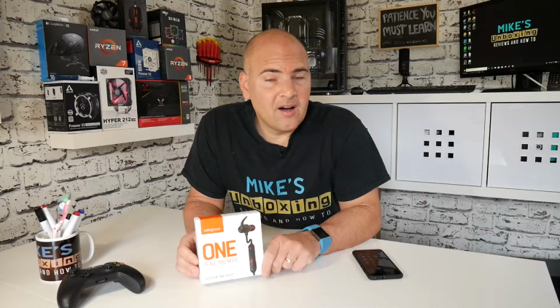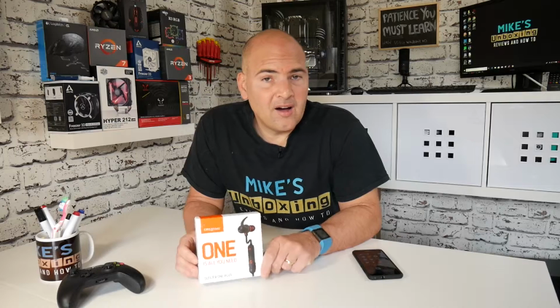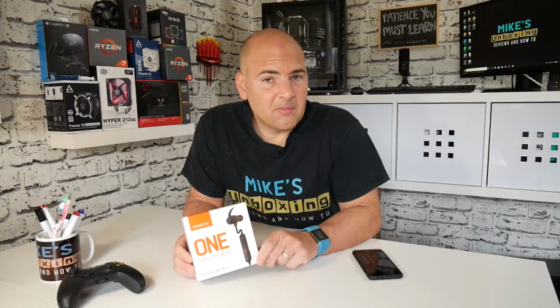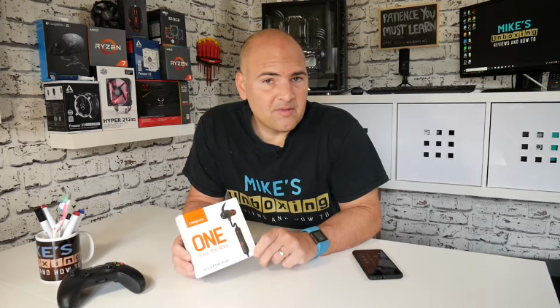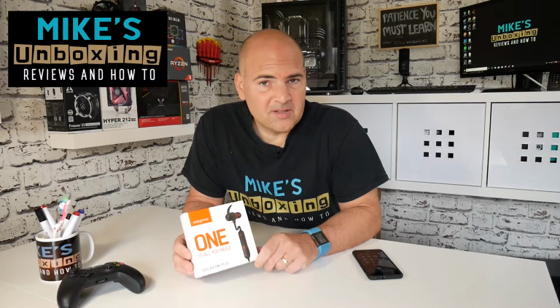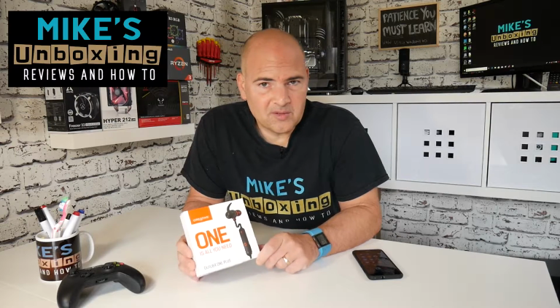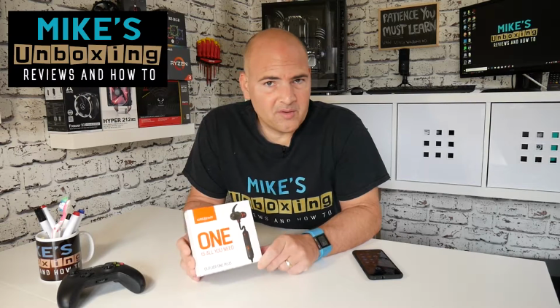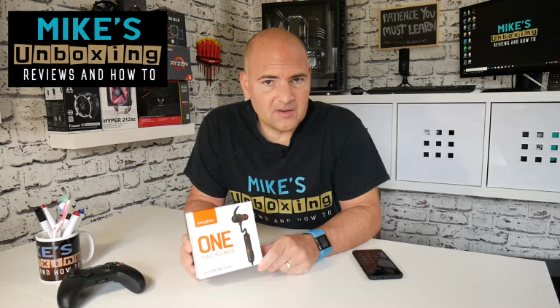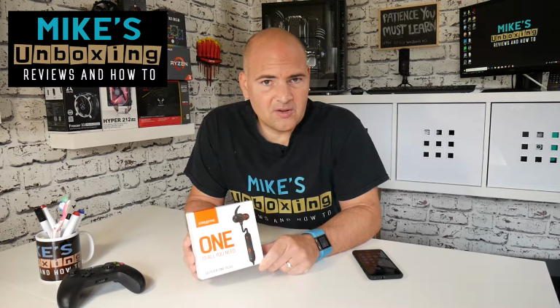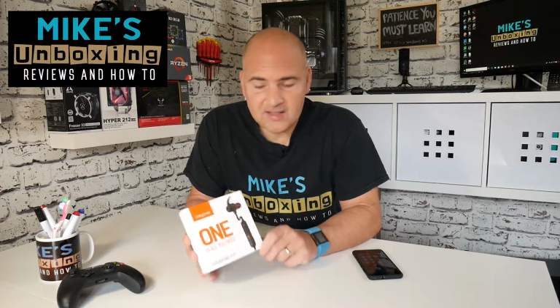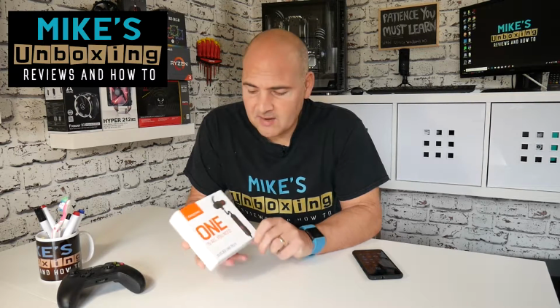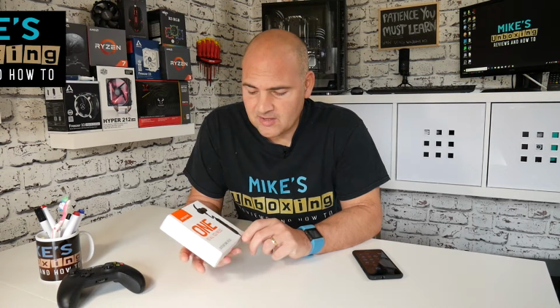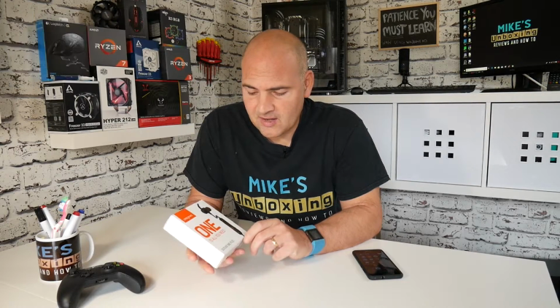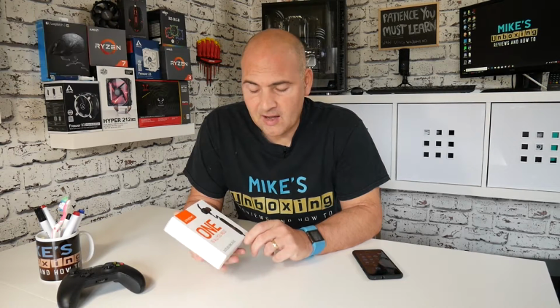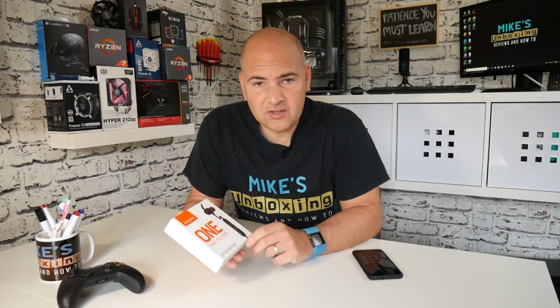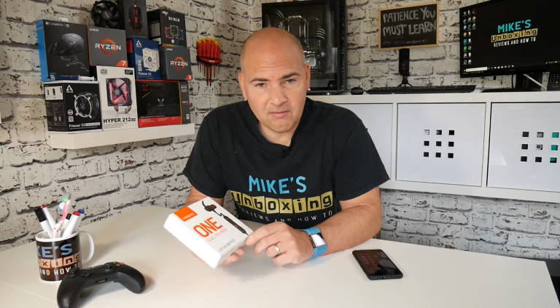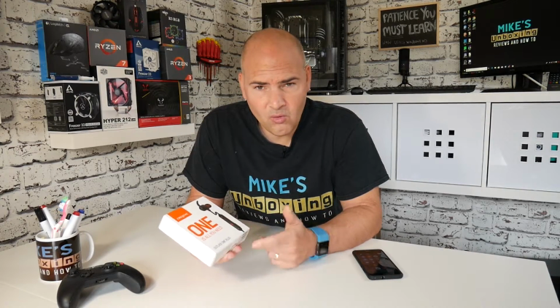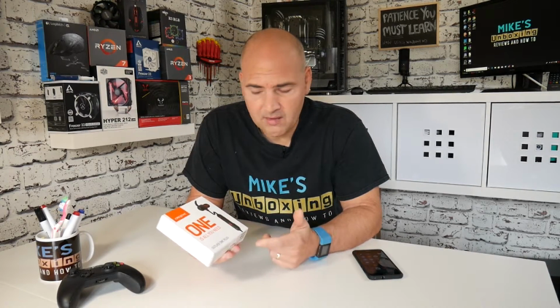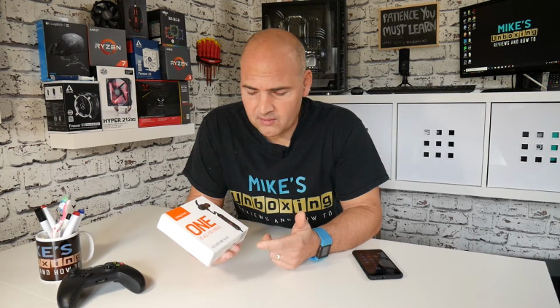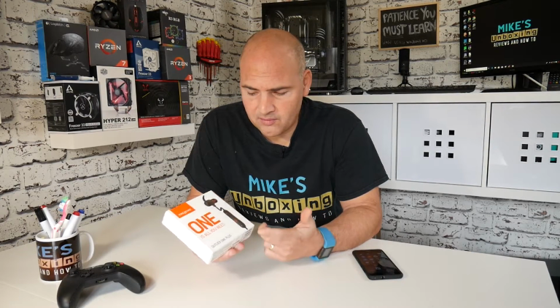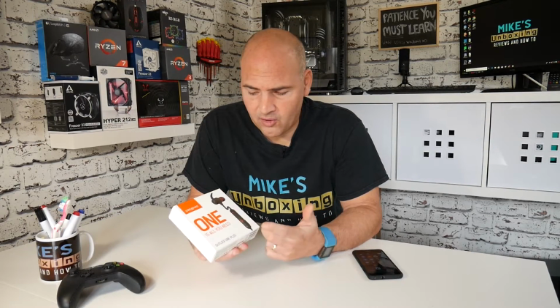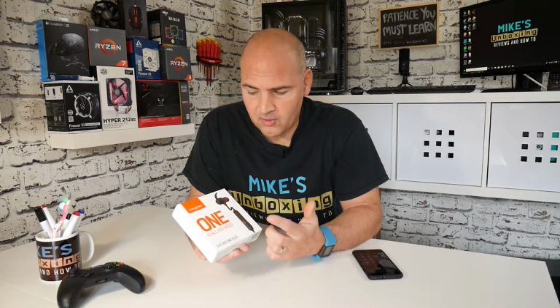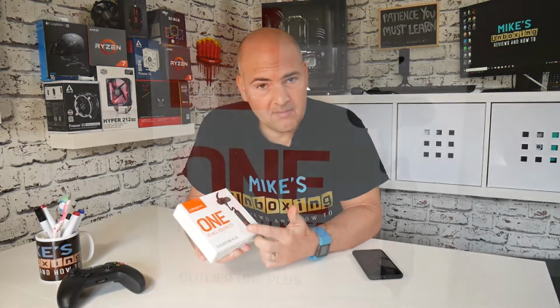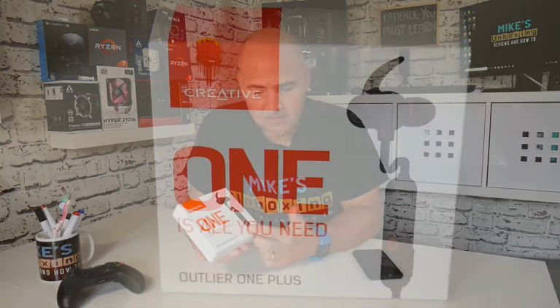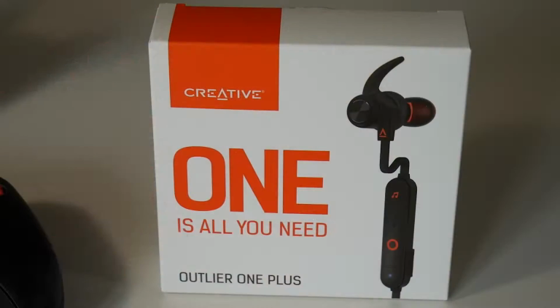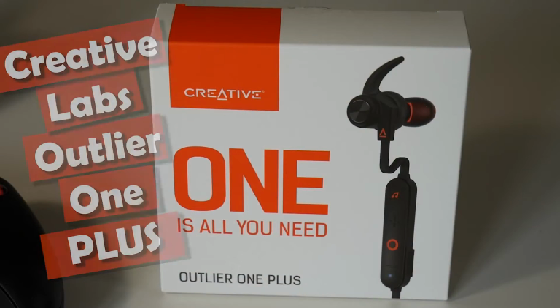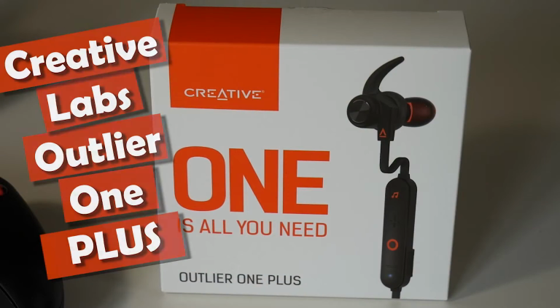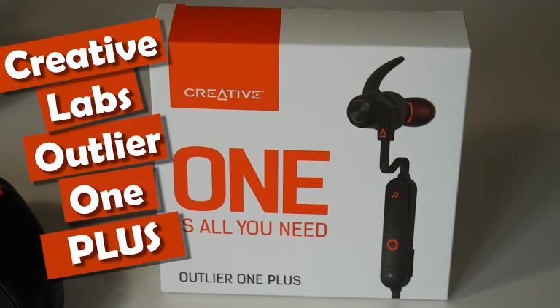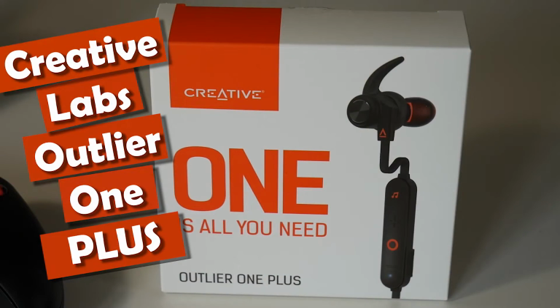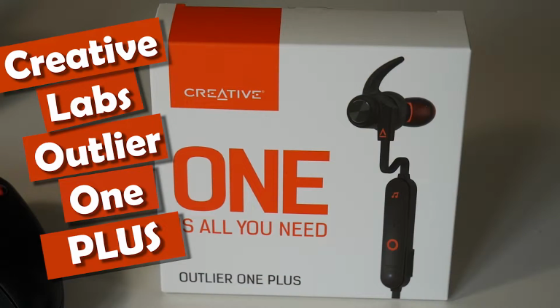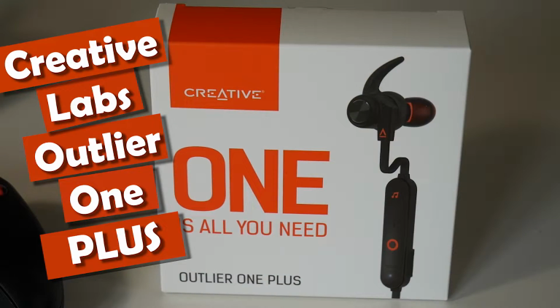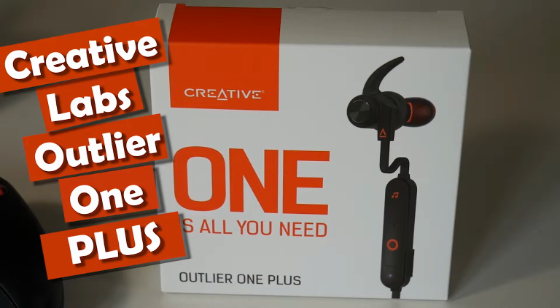Hi, this is Mike from Mike's Unboxing Reviews and How To, and today we're going to take a look at a set of cool headphones from Creative Labs, the Outlier One Plus.